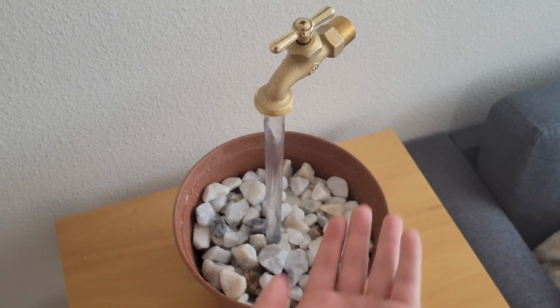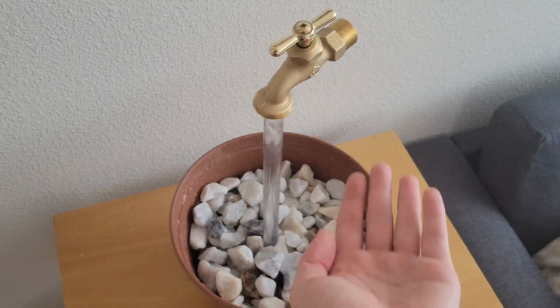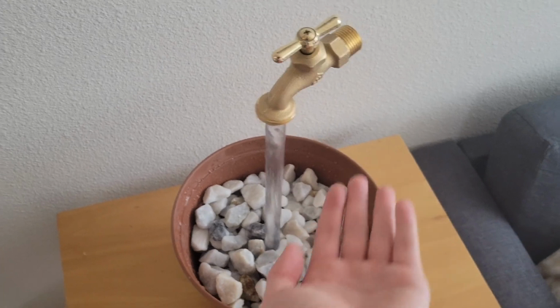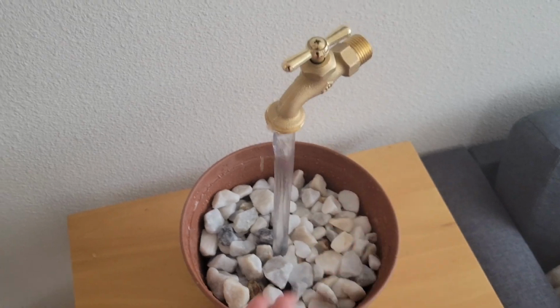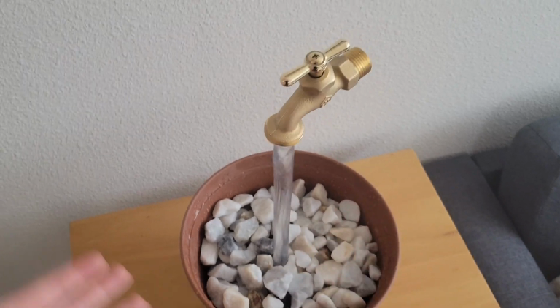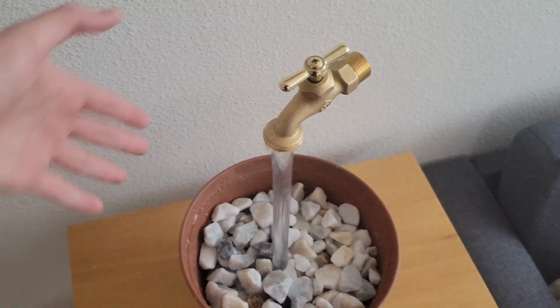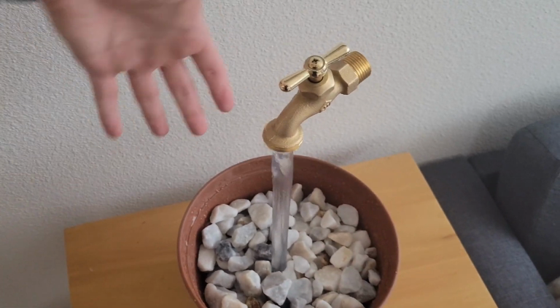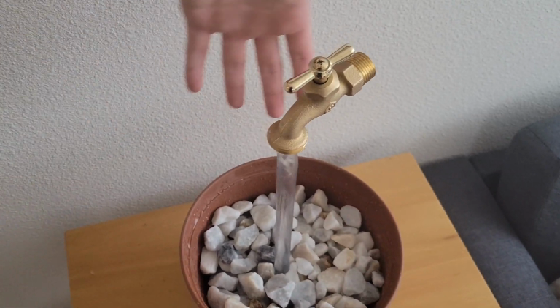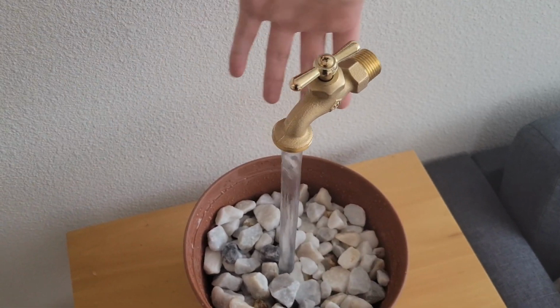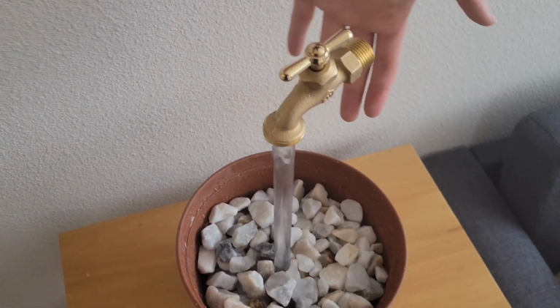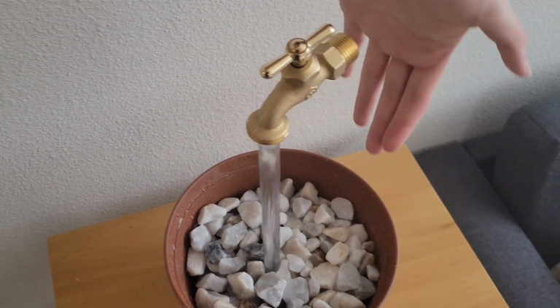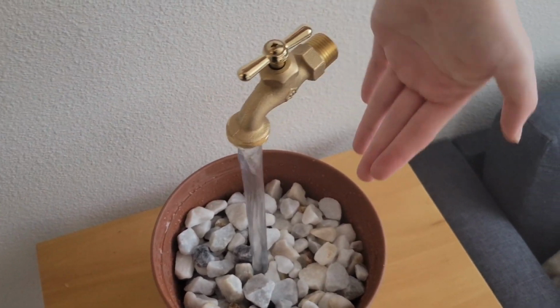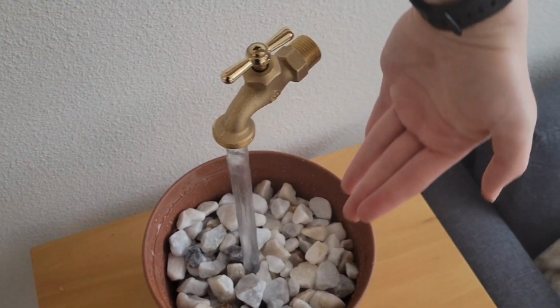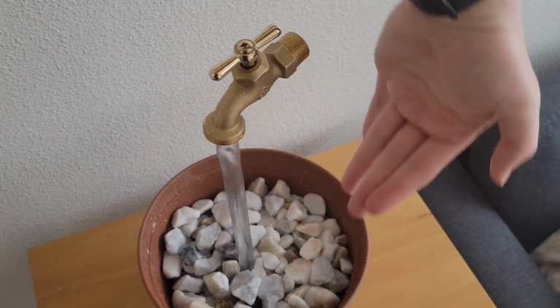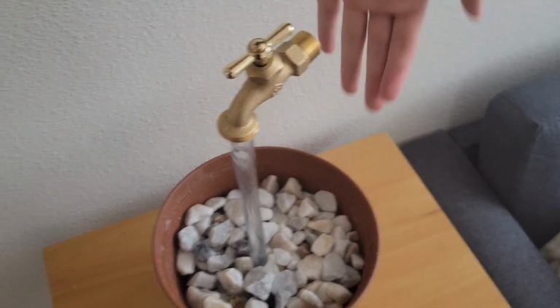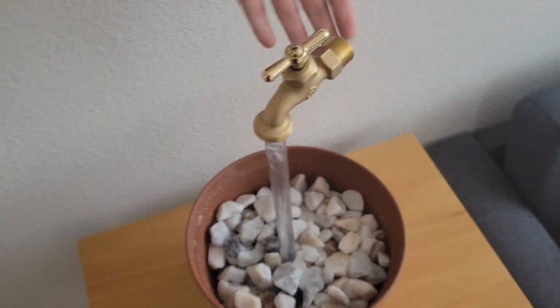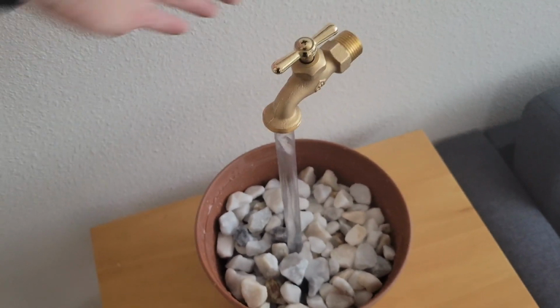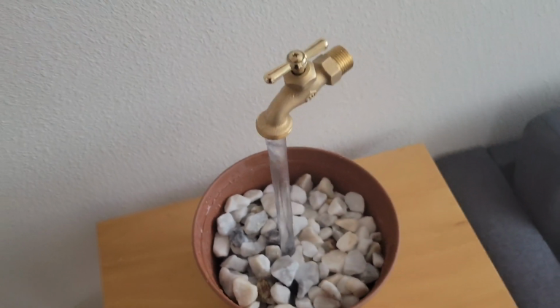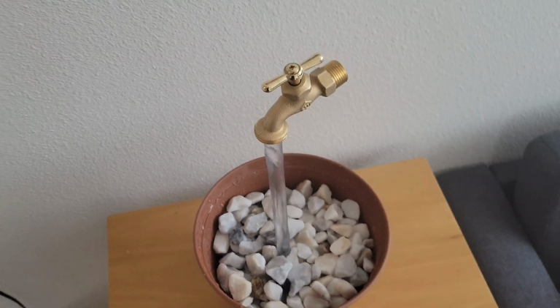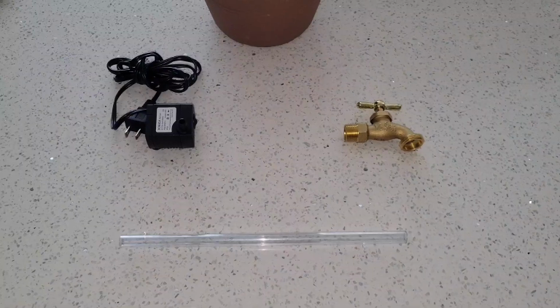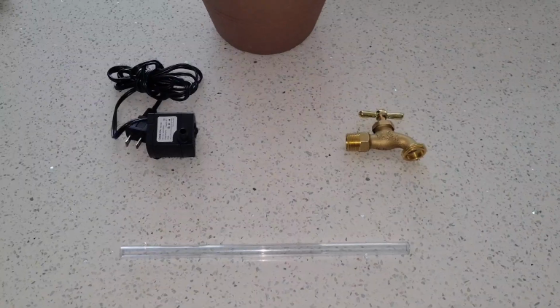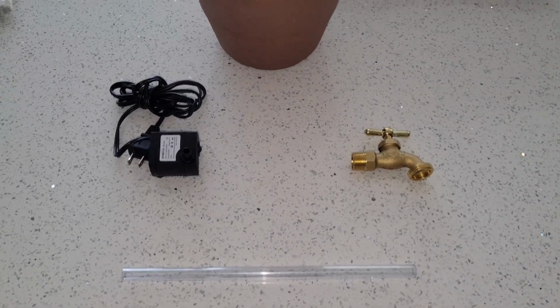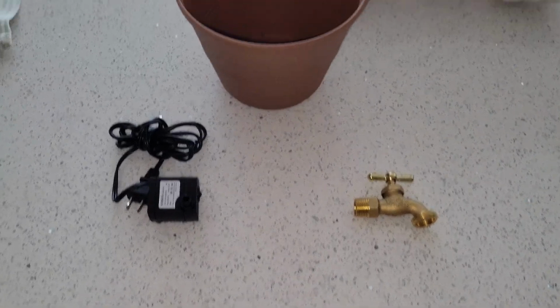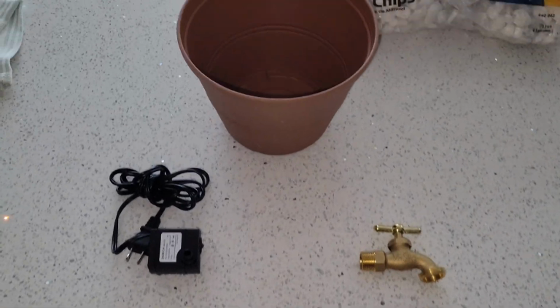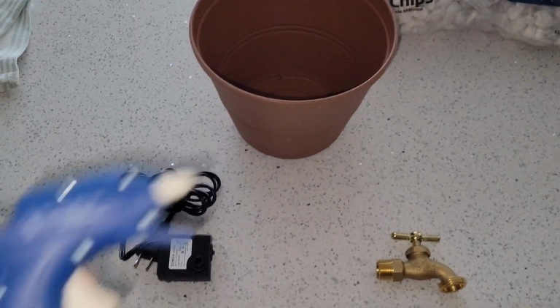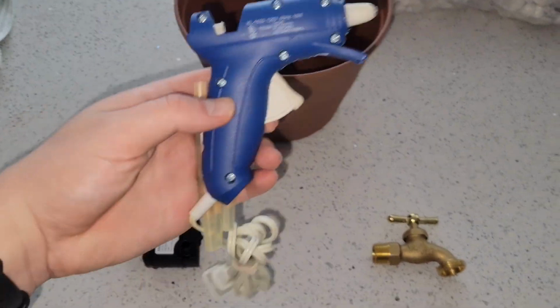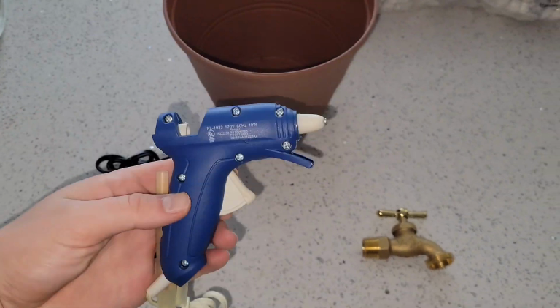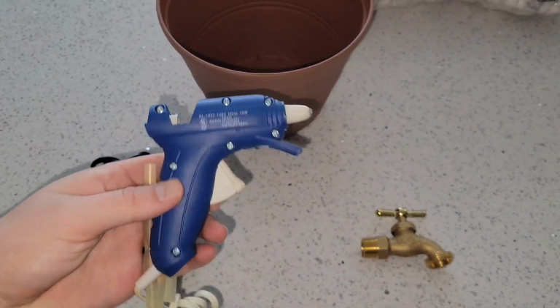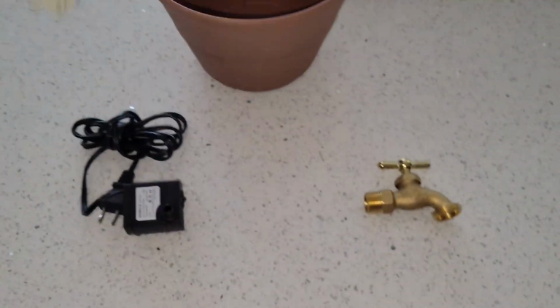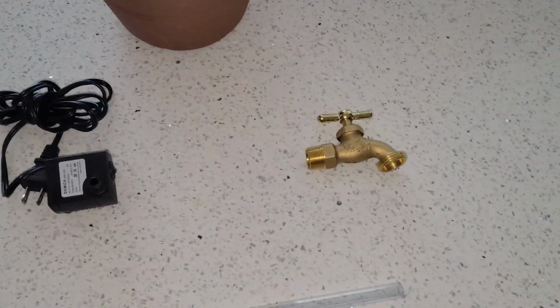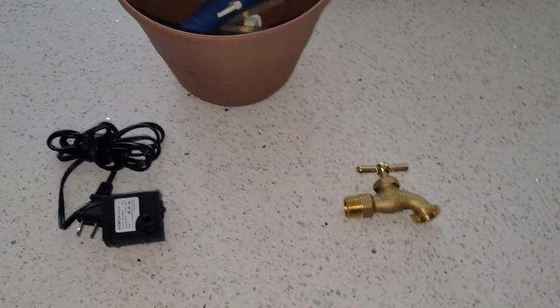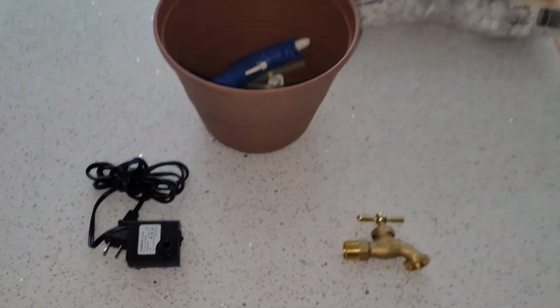Now you can hopefully see why these types of fountains aren't exactly magic, but how do they work? Rather than explain, let me just show you how I made it and it should become clear.